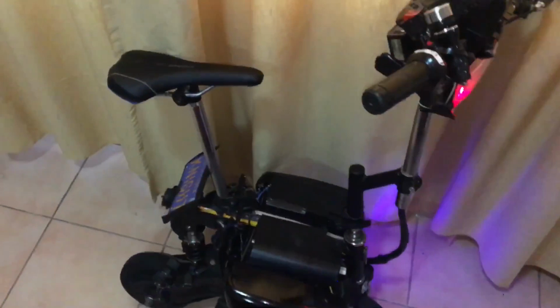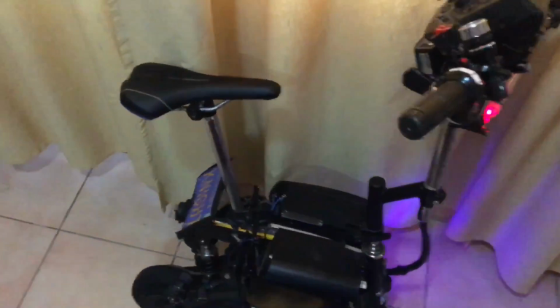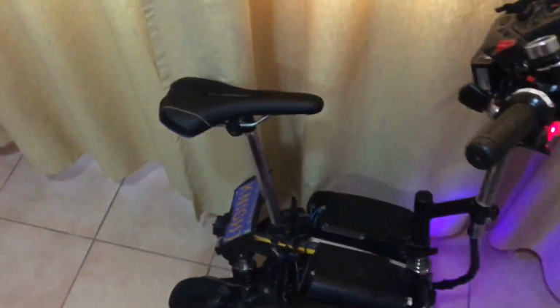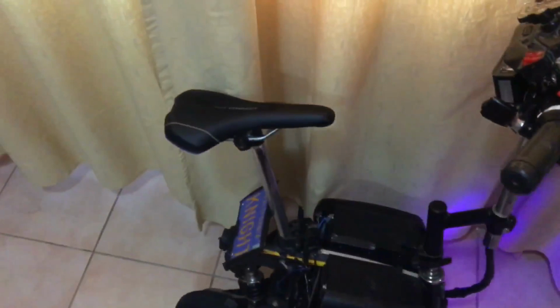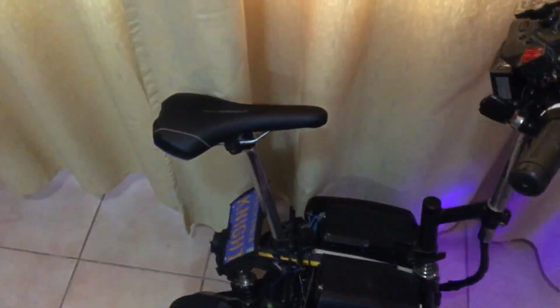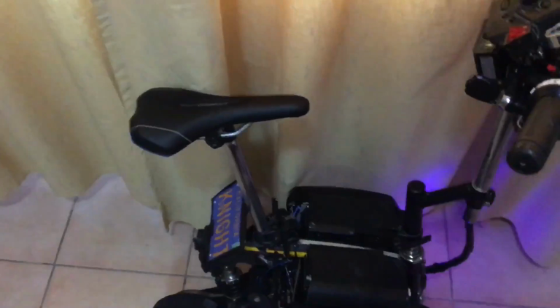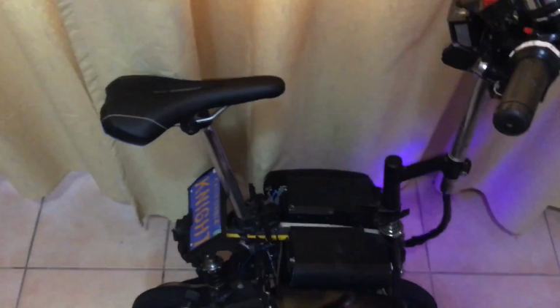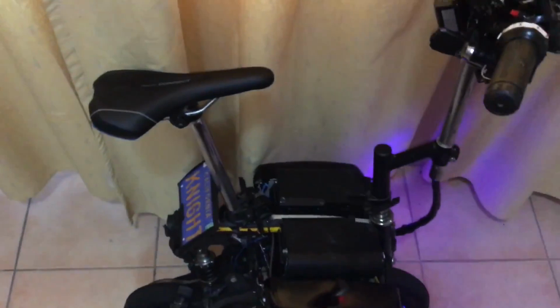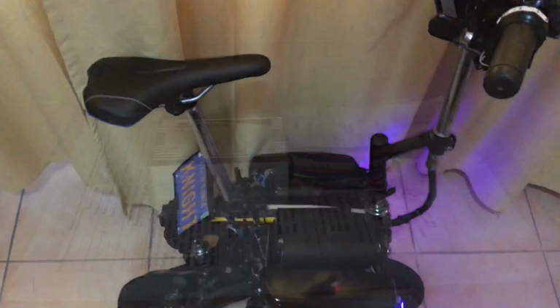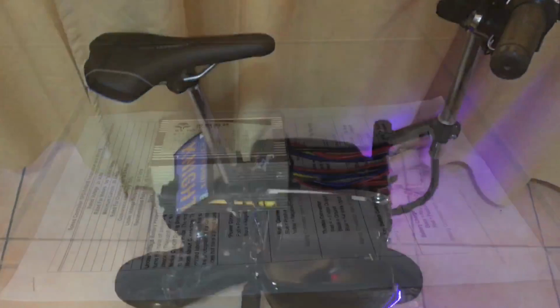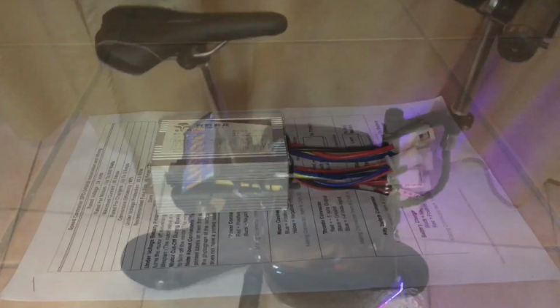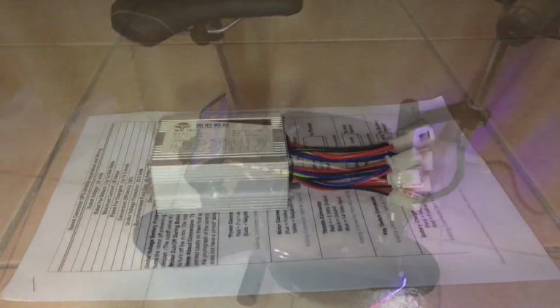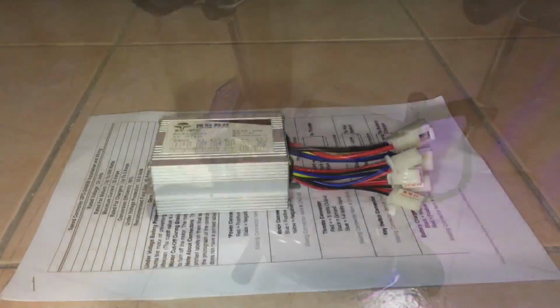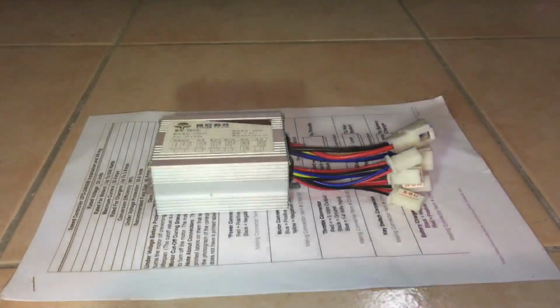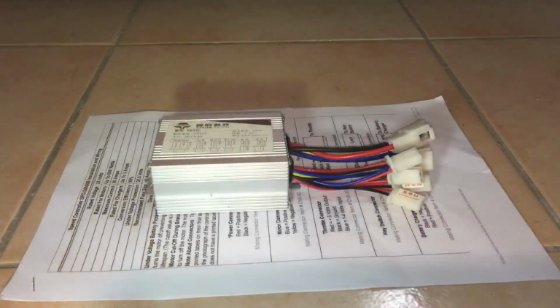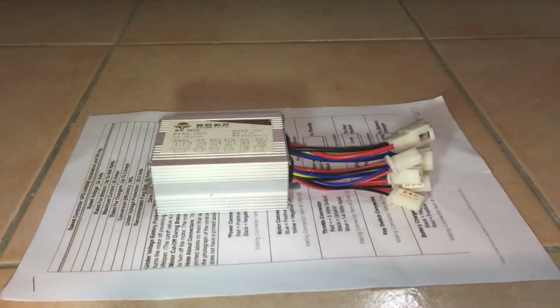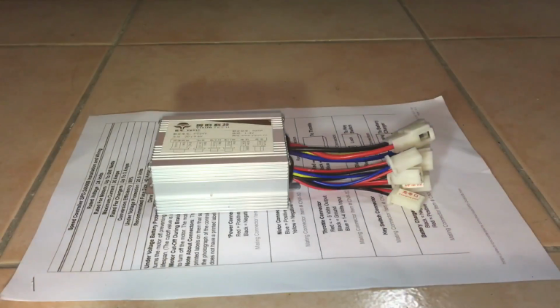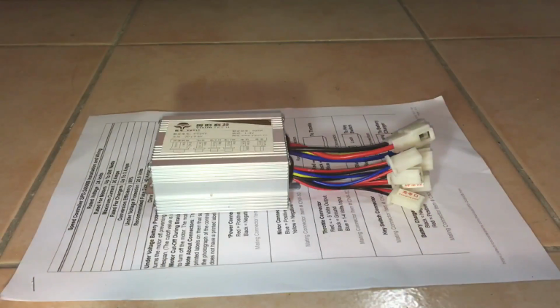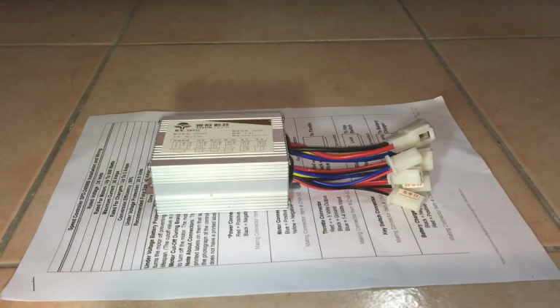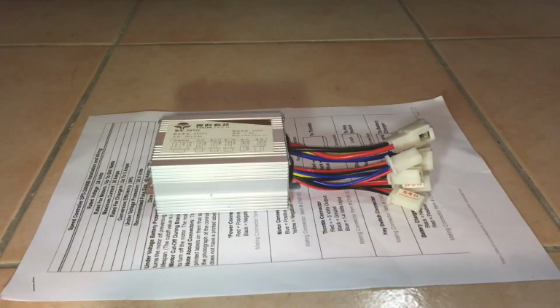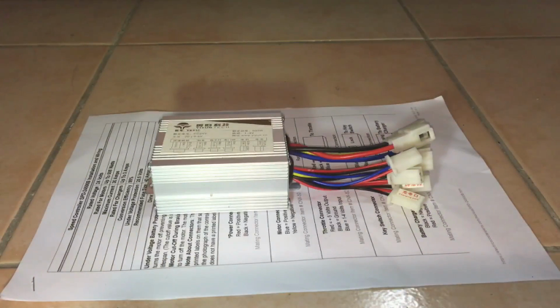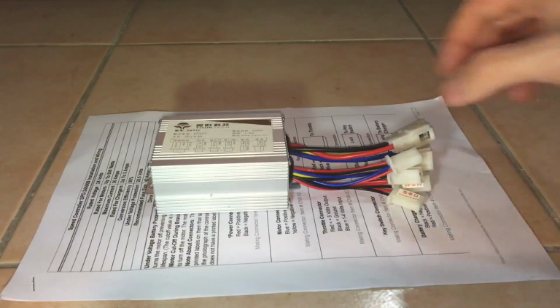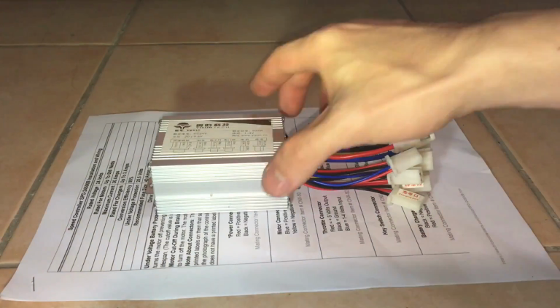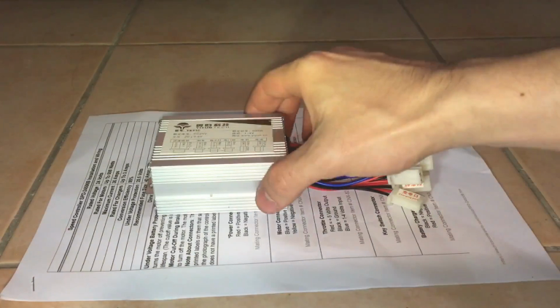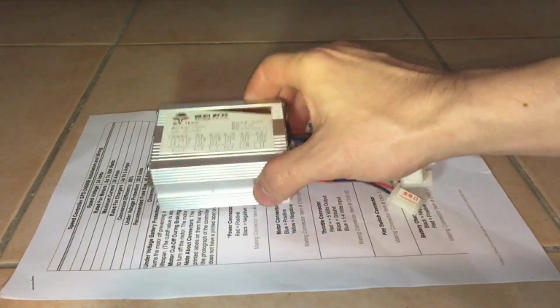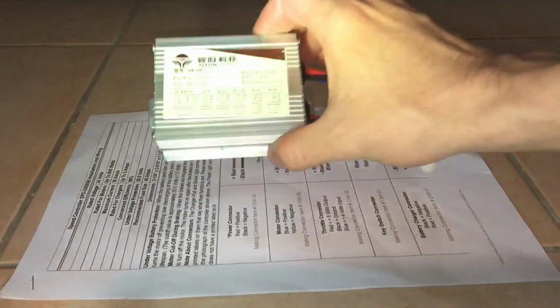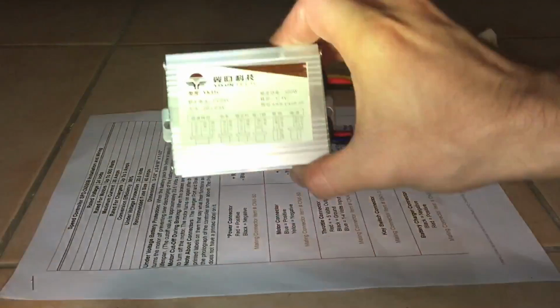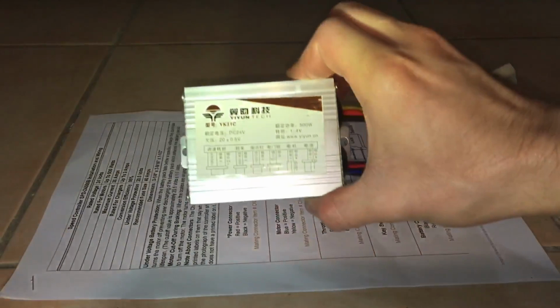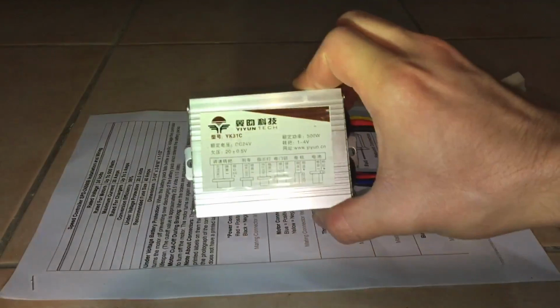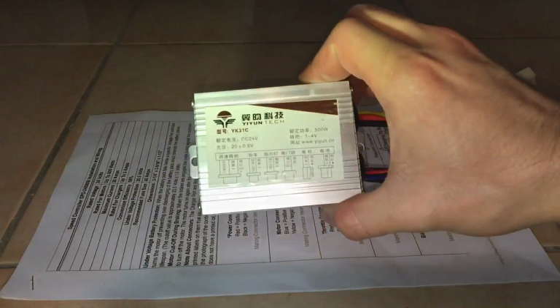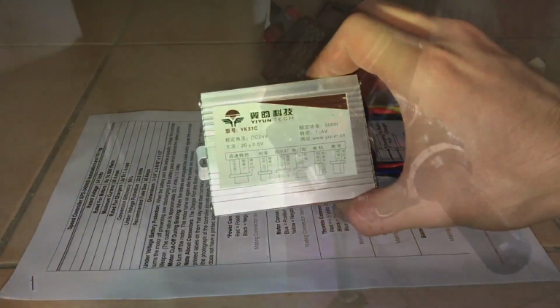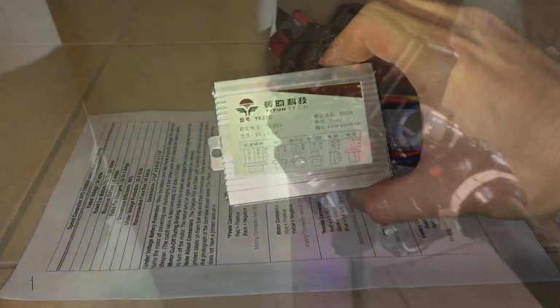What's up guys, here I am going to be showing you how to replace the speed controller in an electric scooter, so let's get started.